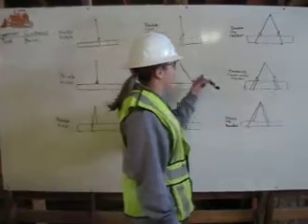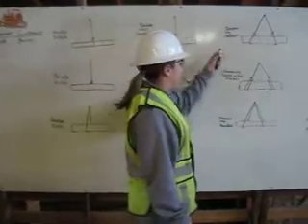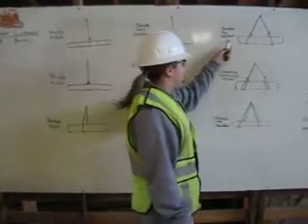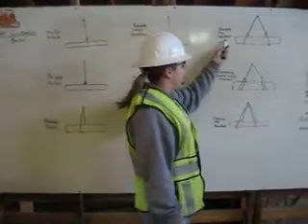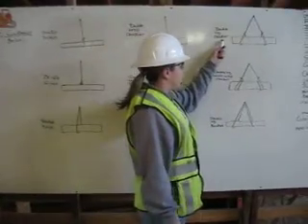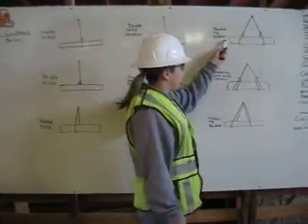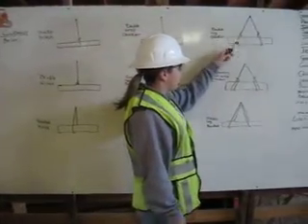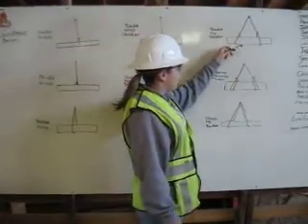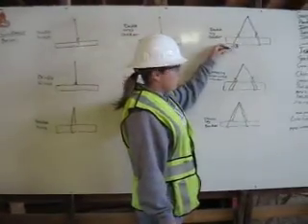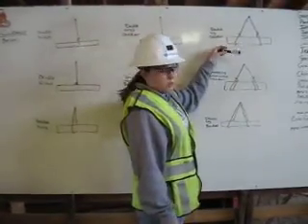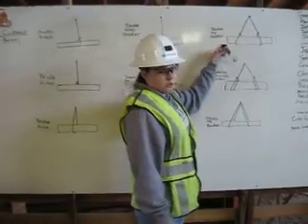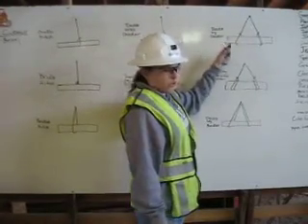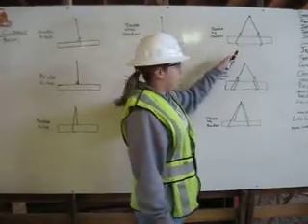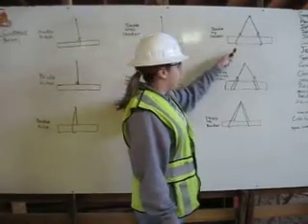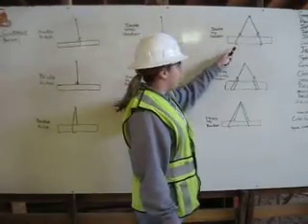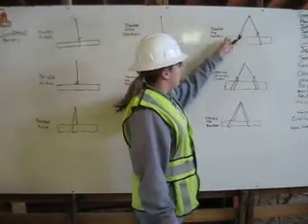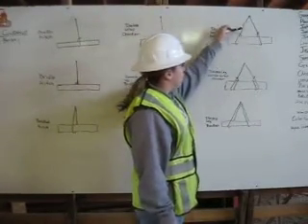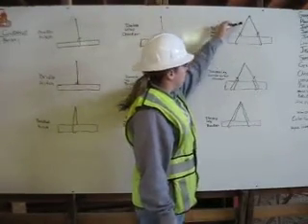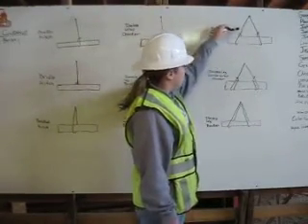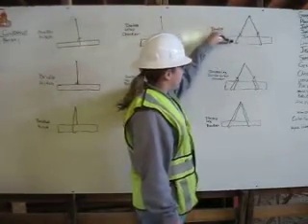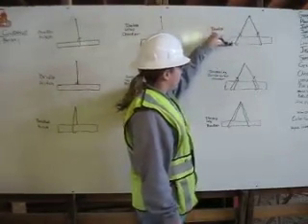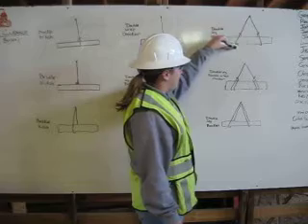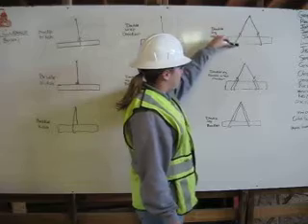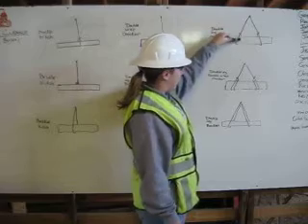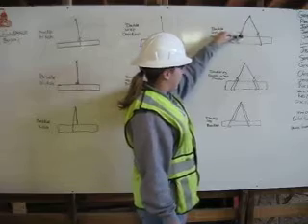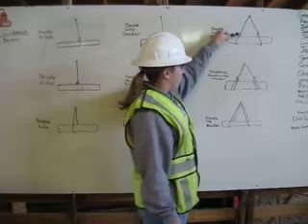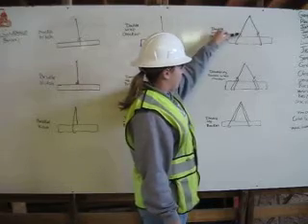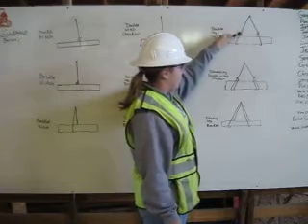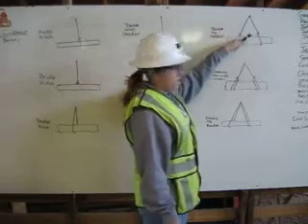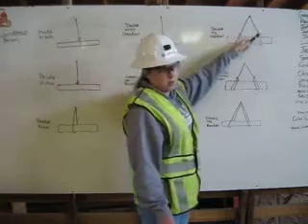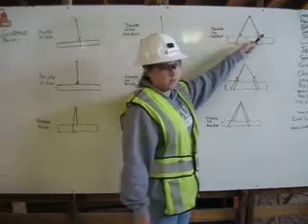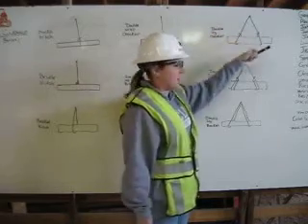You have a double leg choker — basically two chokers. One comes down, wraps around, and goes back up to itself, and the other leg does the same.